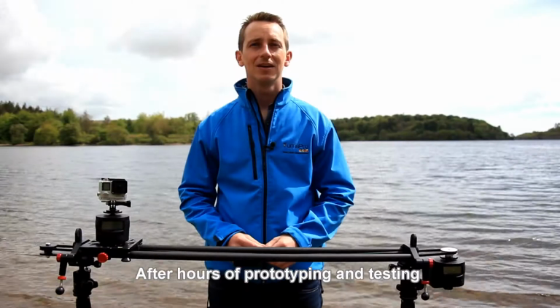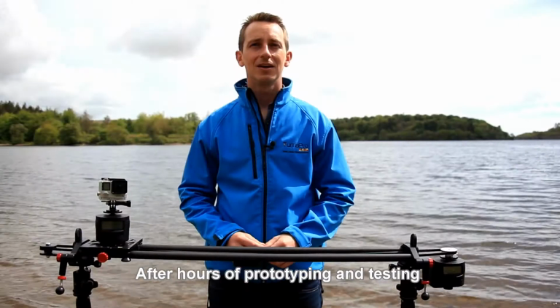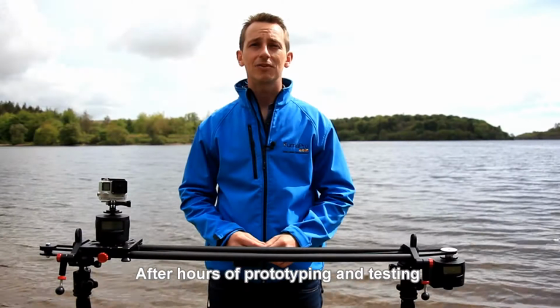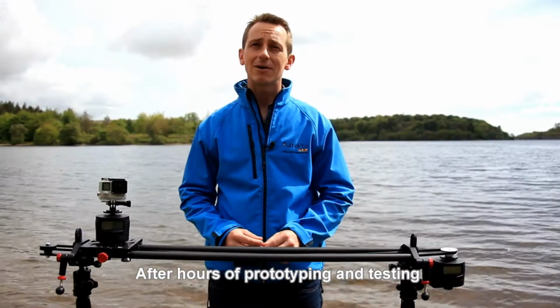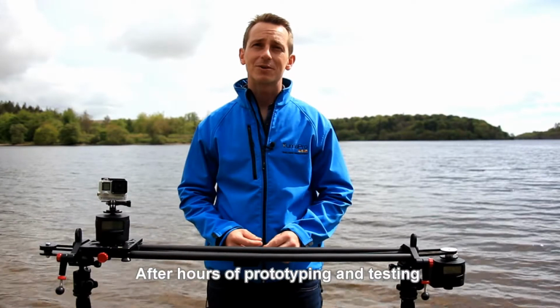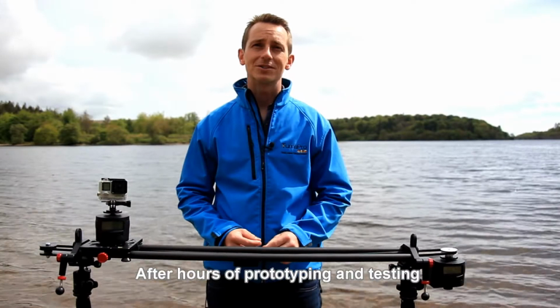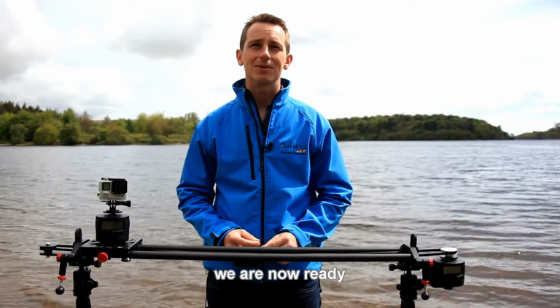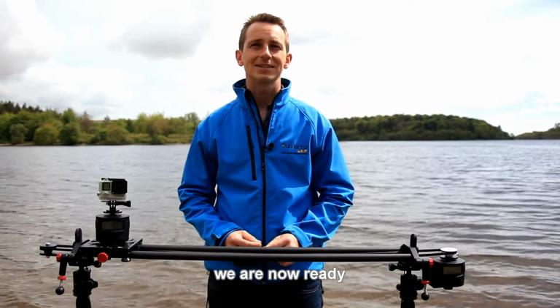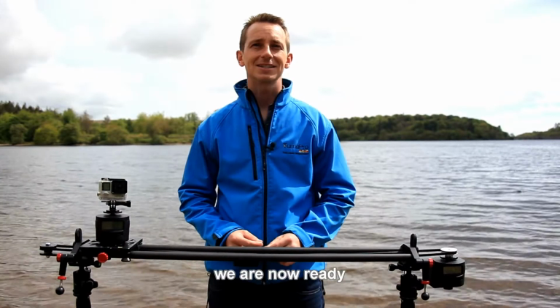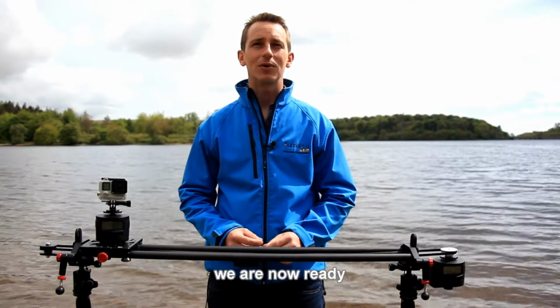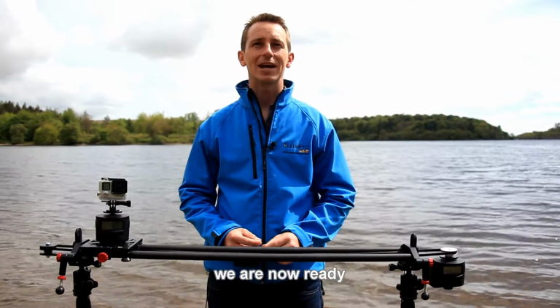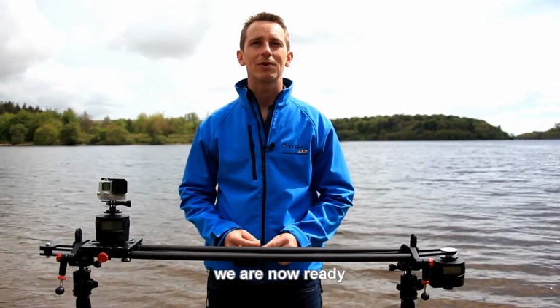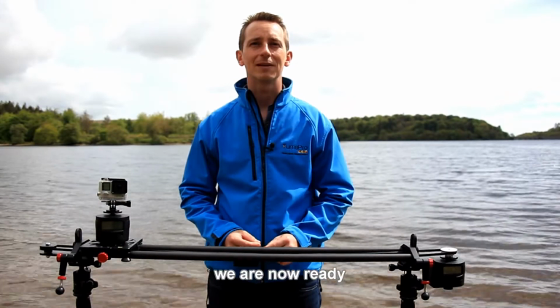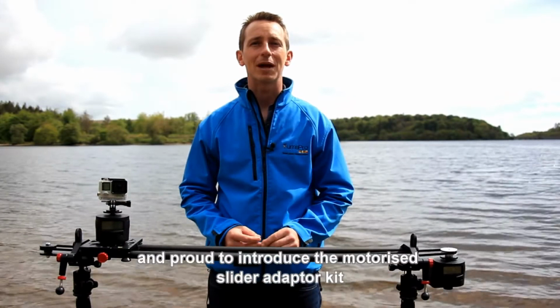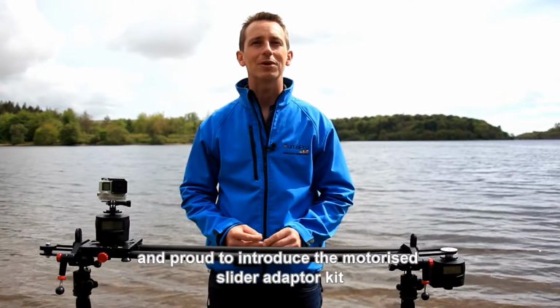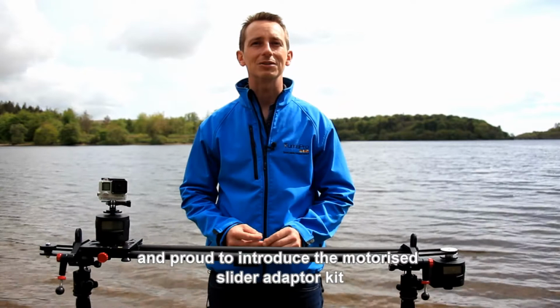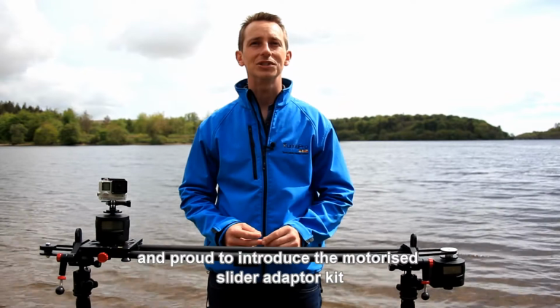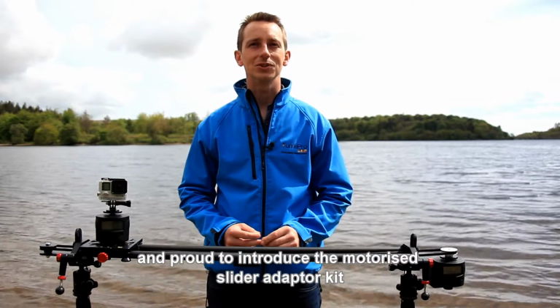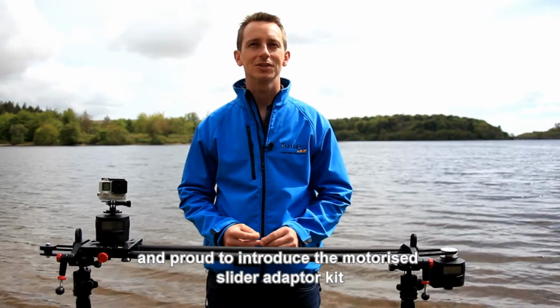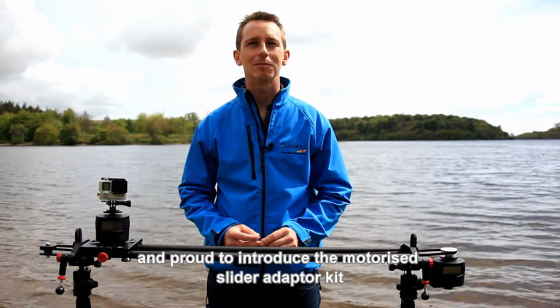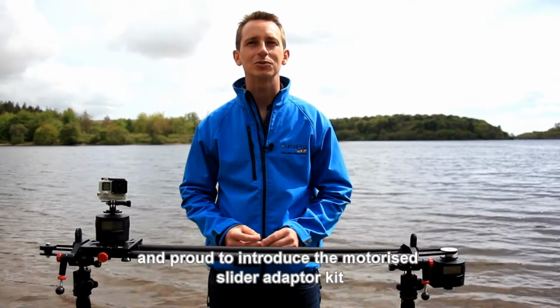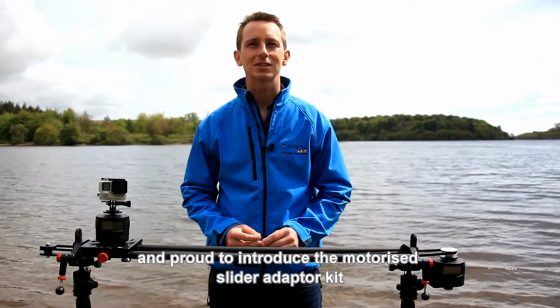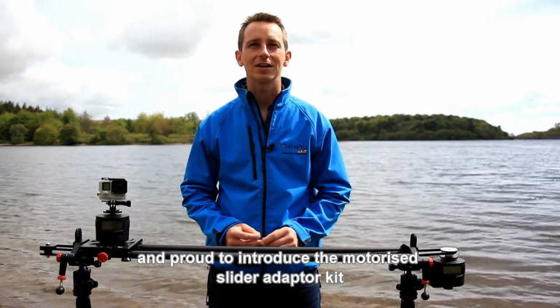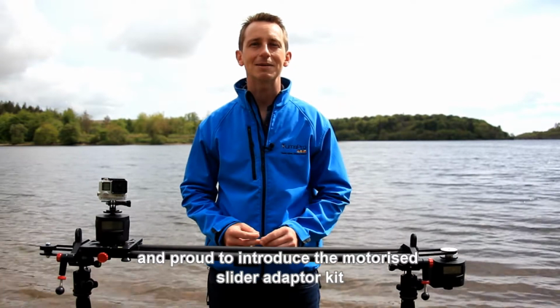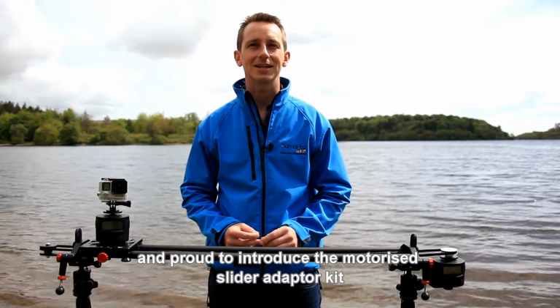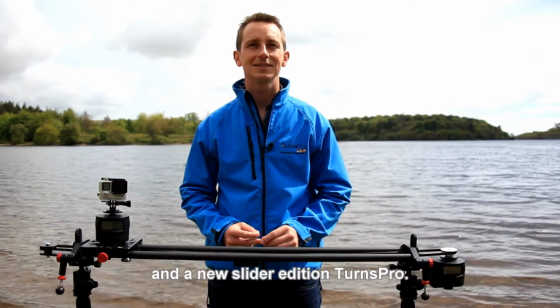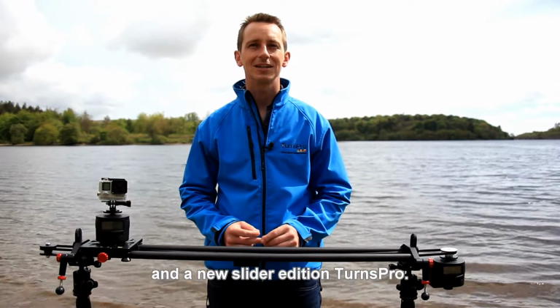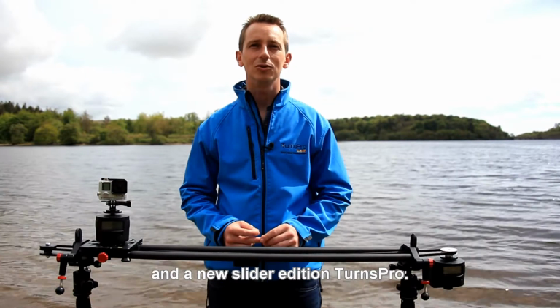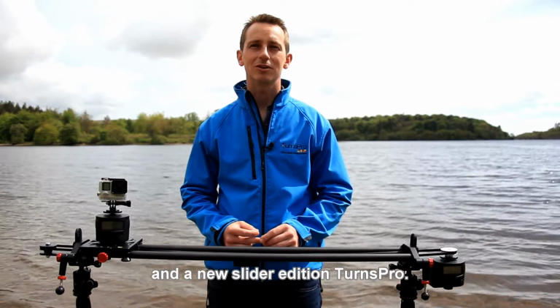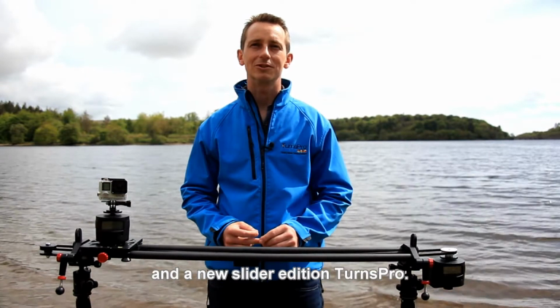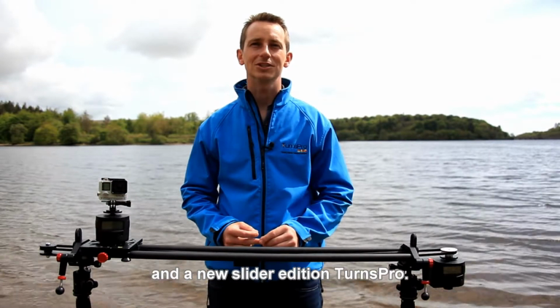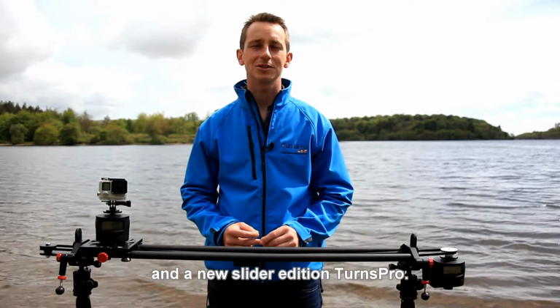After hours of prototyping and testing, we're now ready and proud to introduce the motorised slider adapter kit and new slider edition TurnsPro.